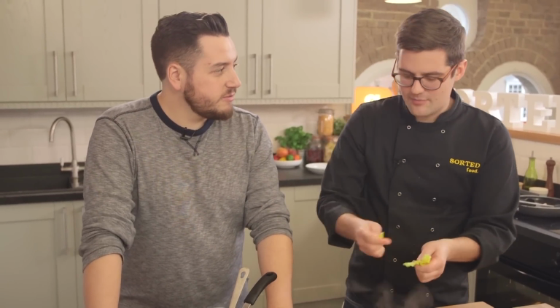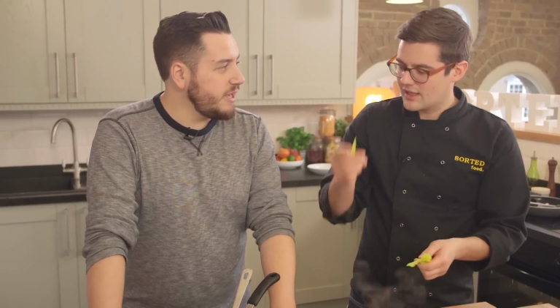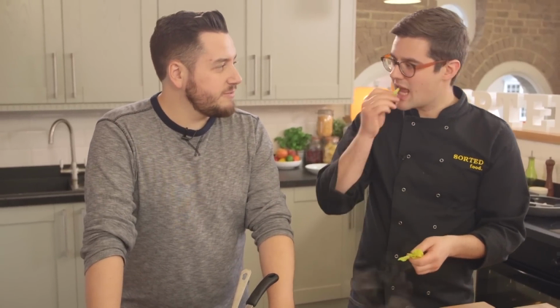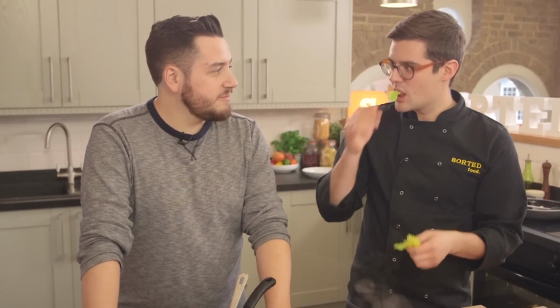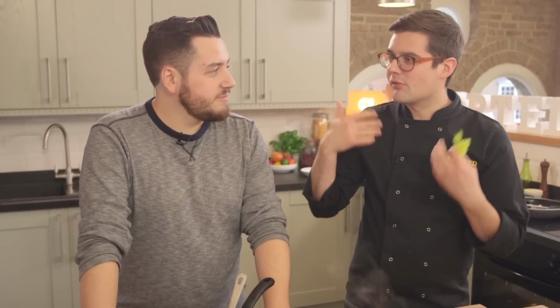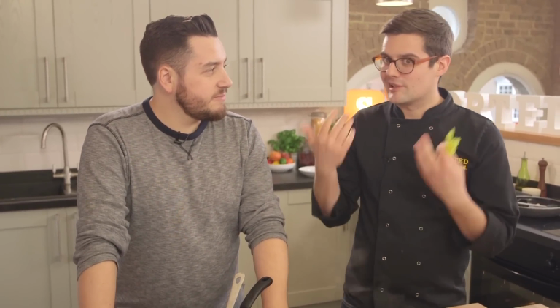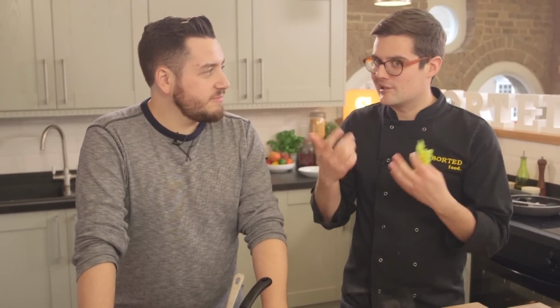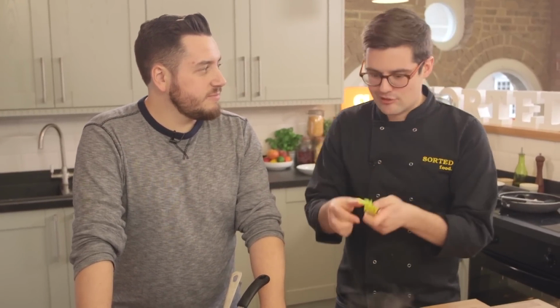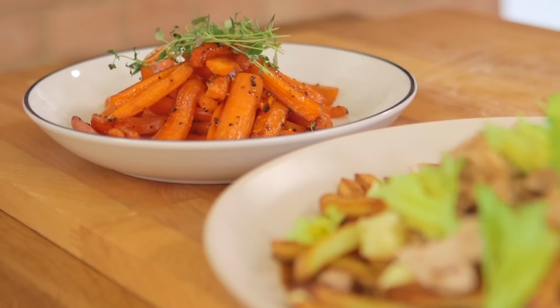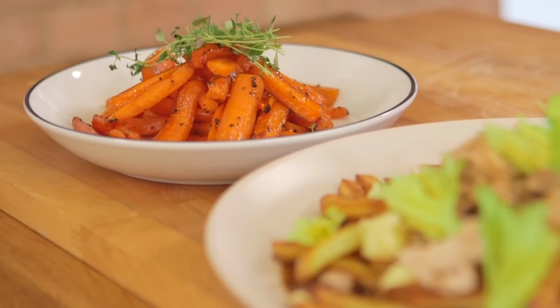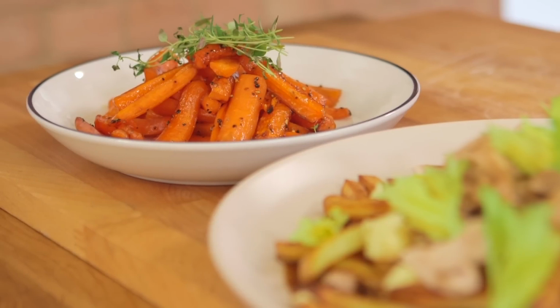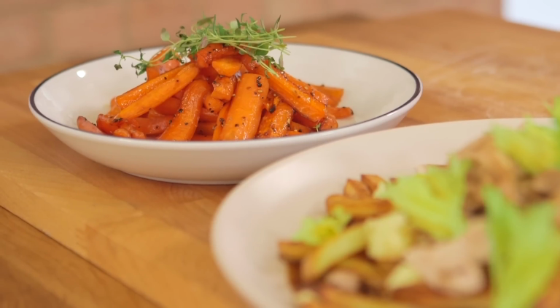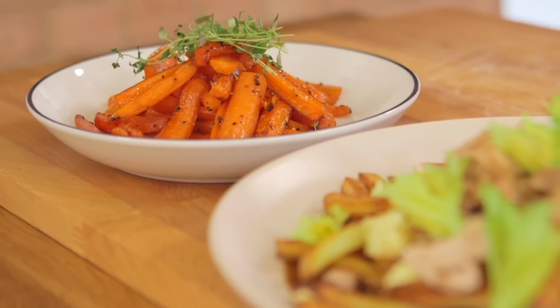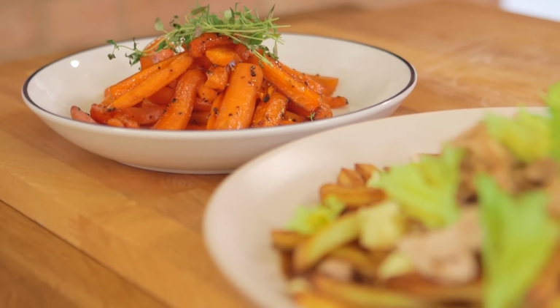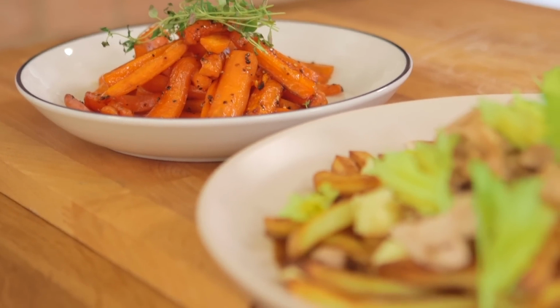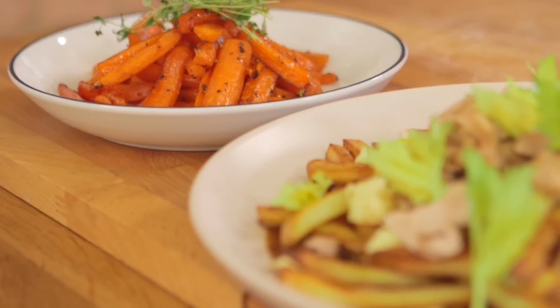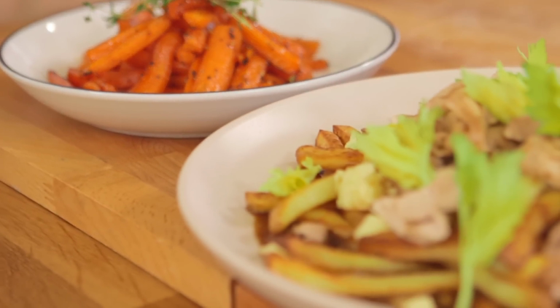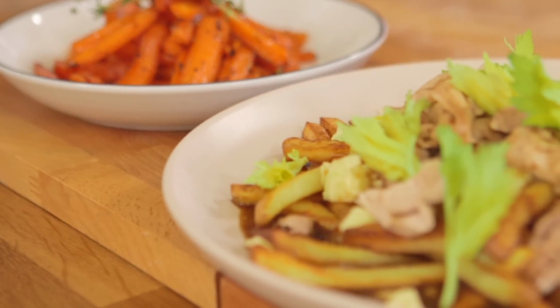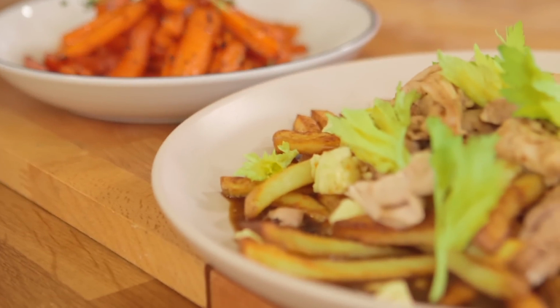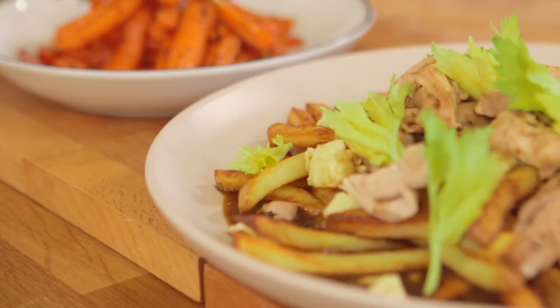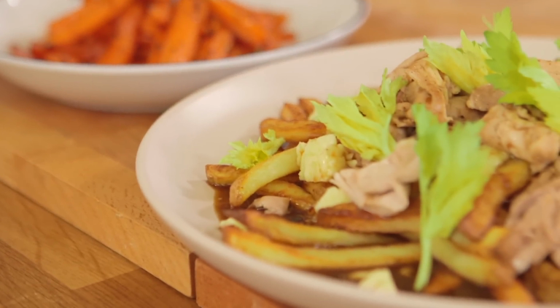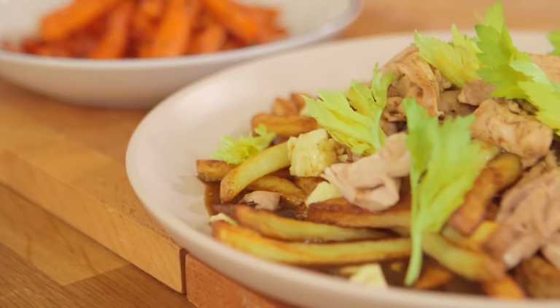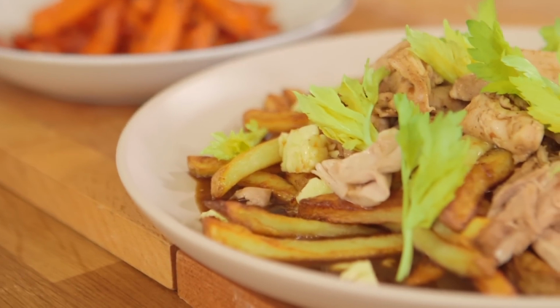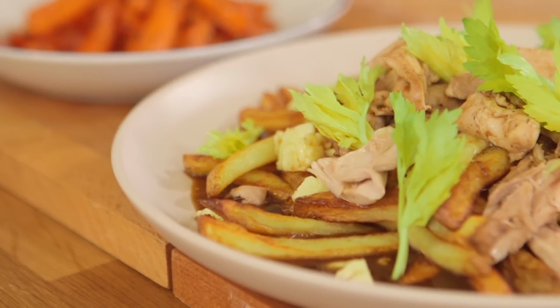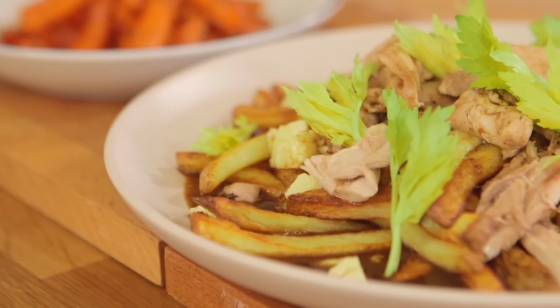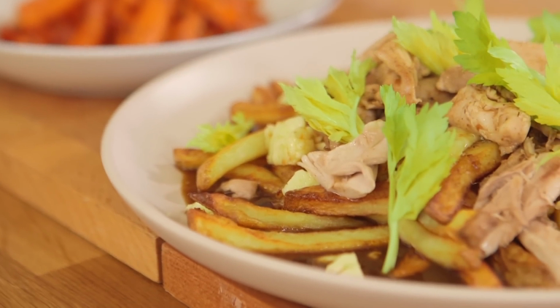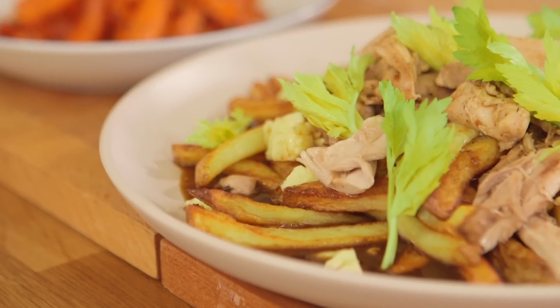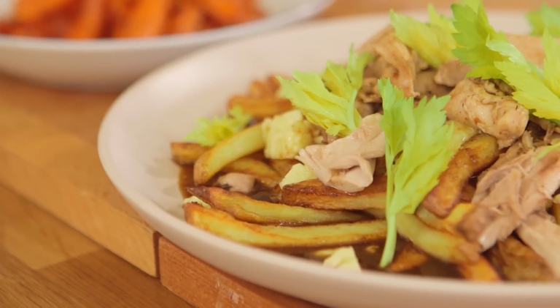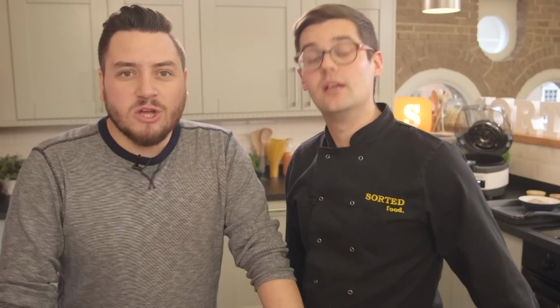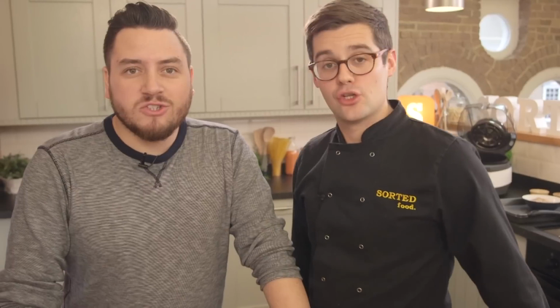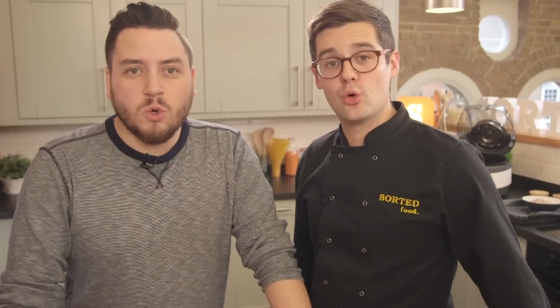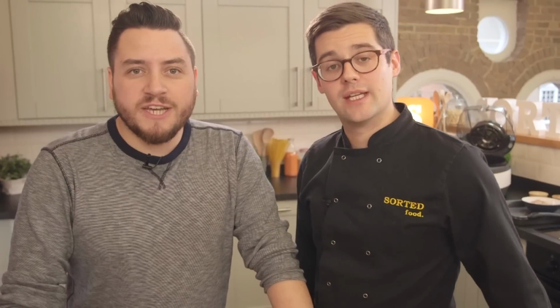Yeah, they taste great. There we go — a big plate and bowl of comfort. It's our Canadian poutine. Sorted.